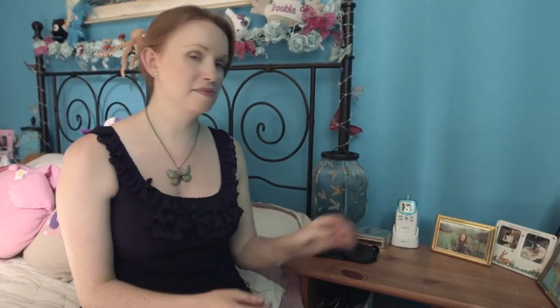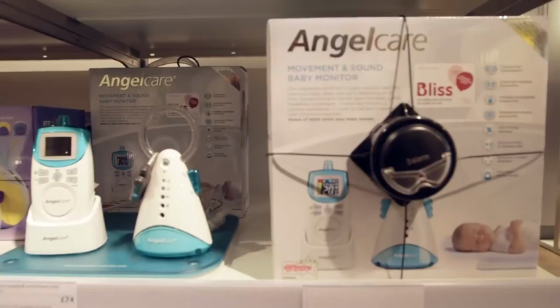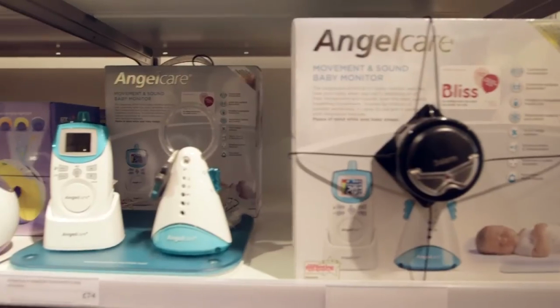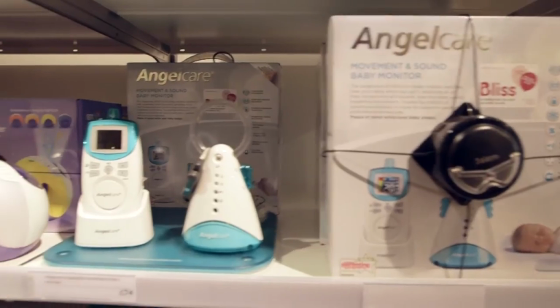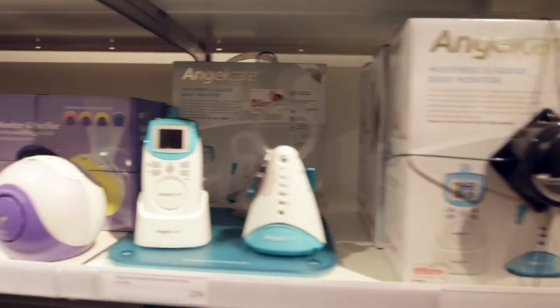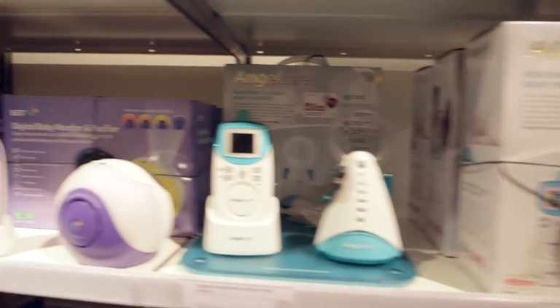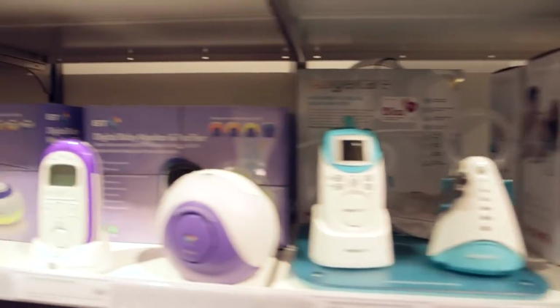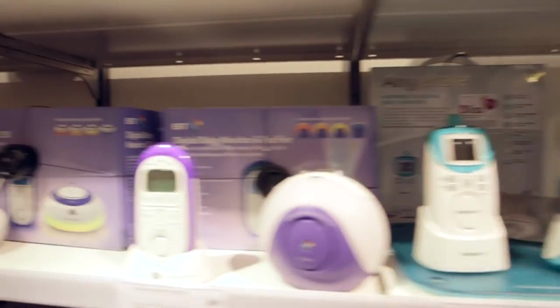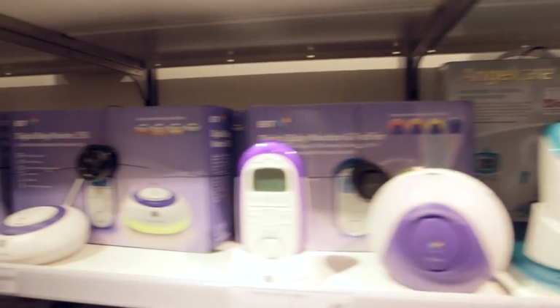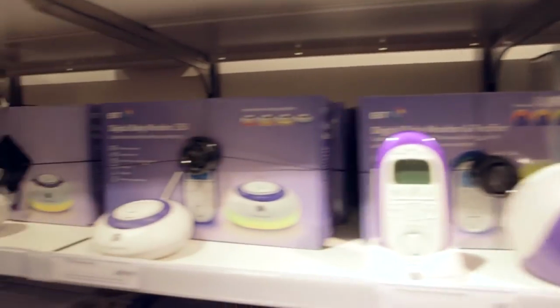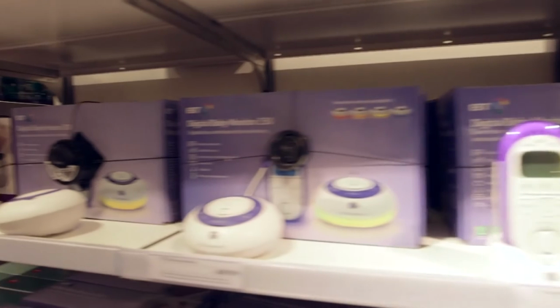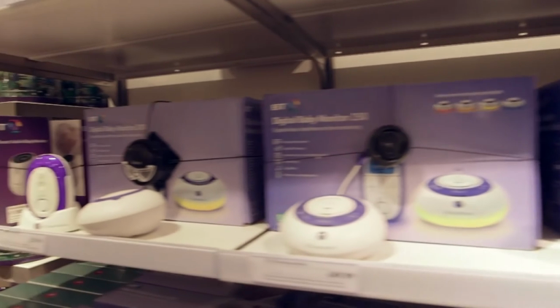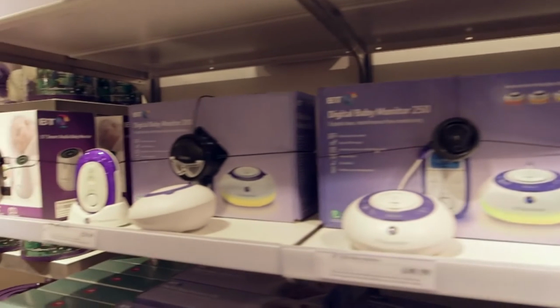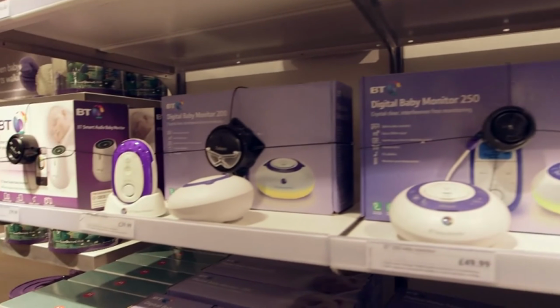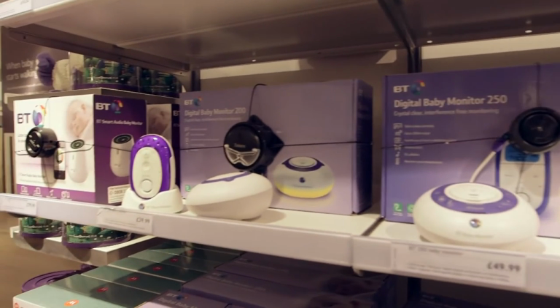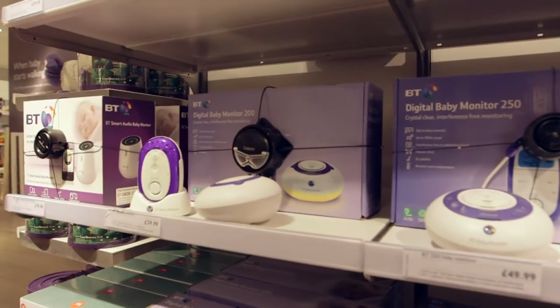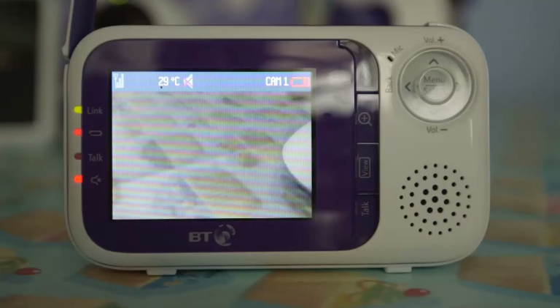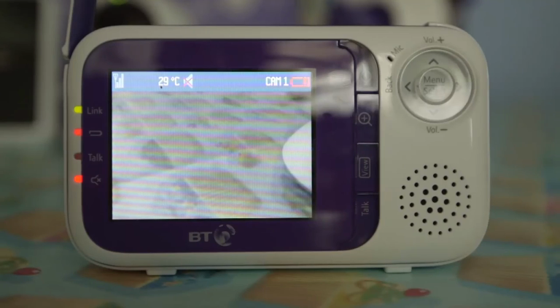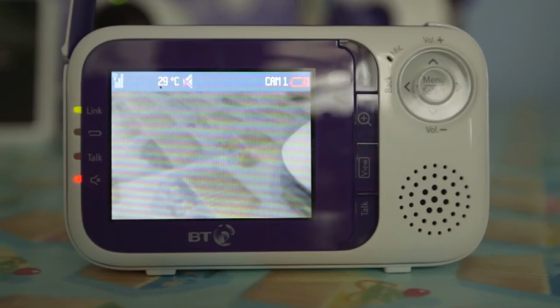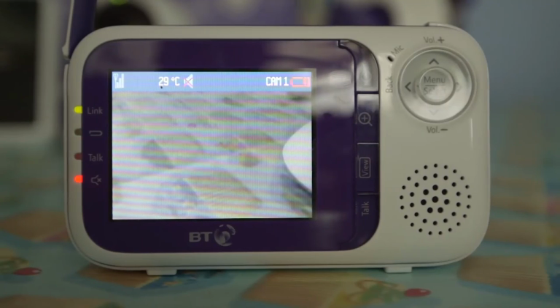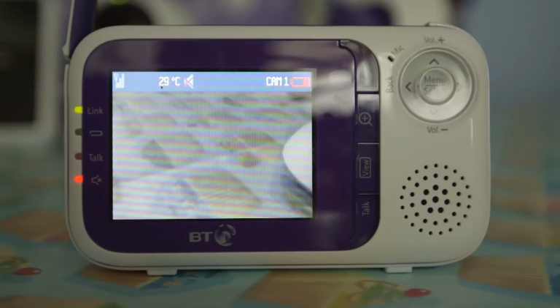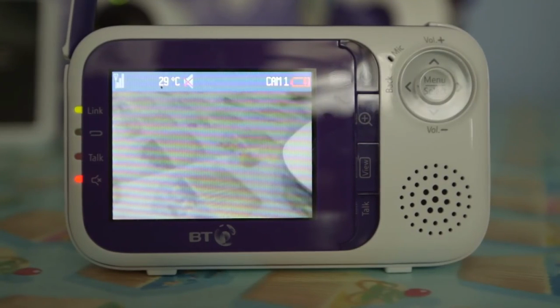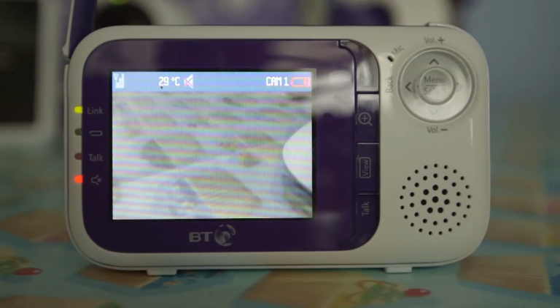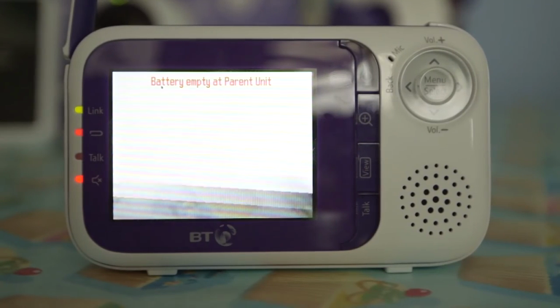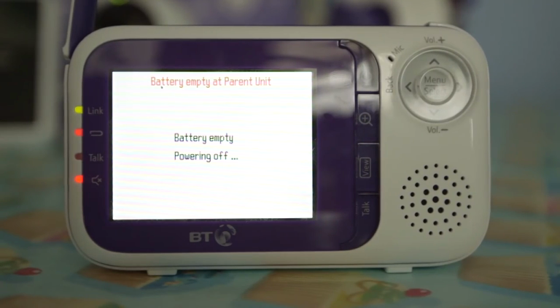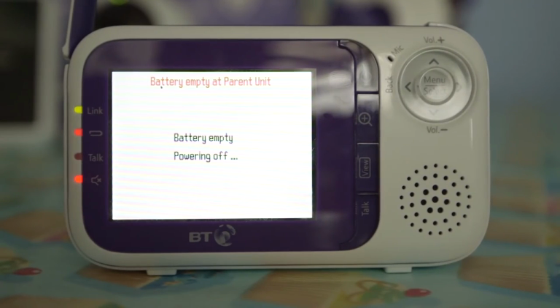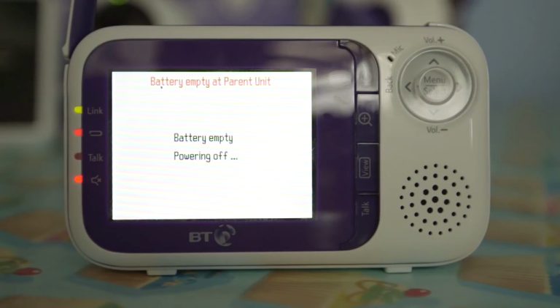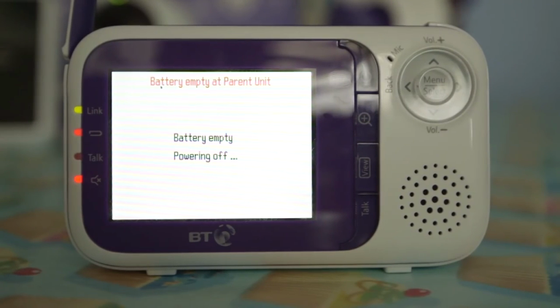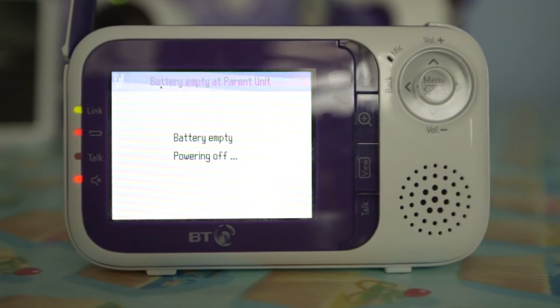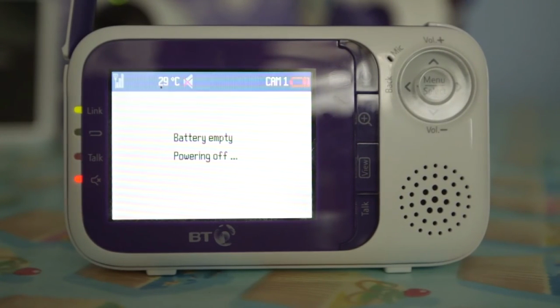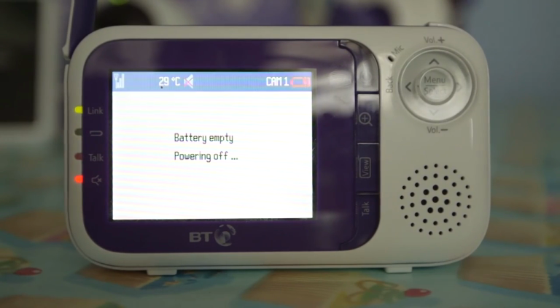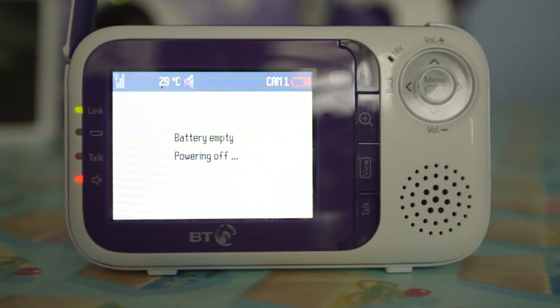The battery life may well be on the box, but our tests have found that there's often a big difference between what's claimed and the reality.